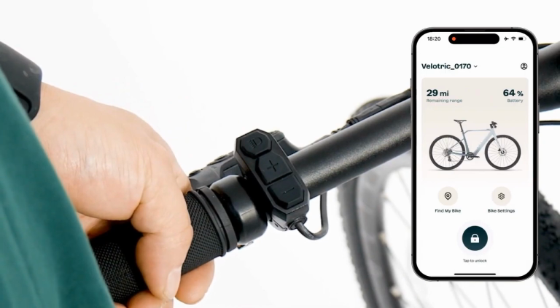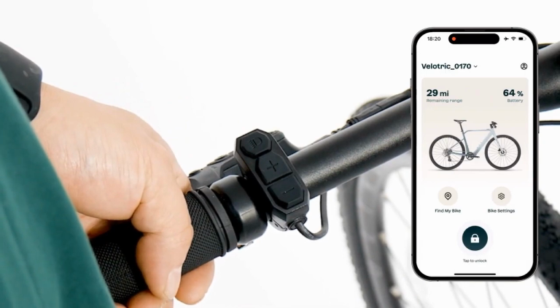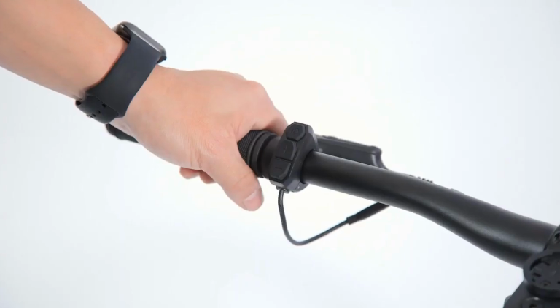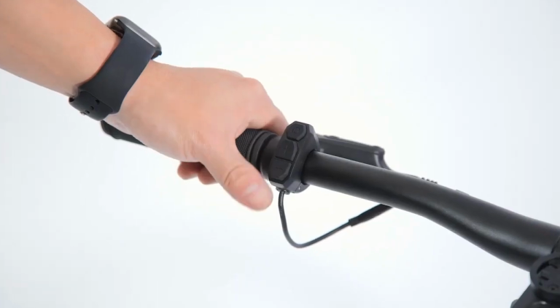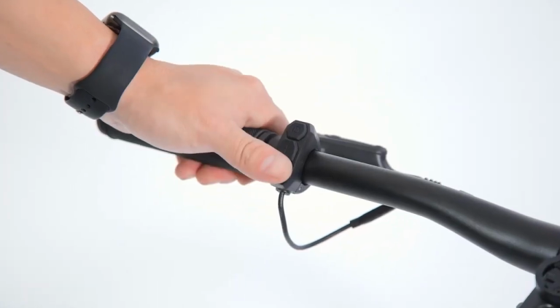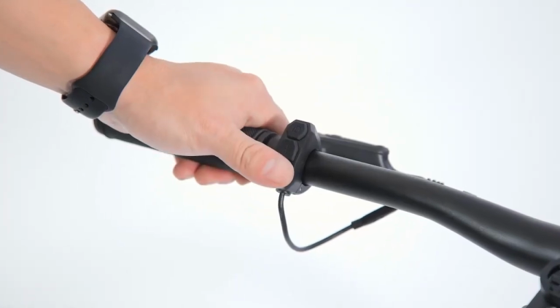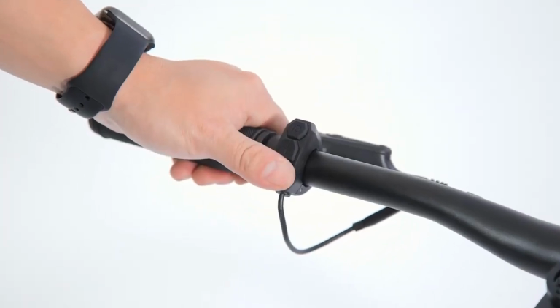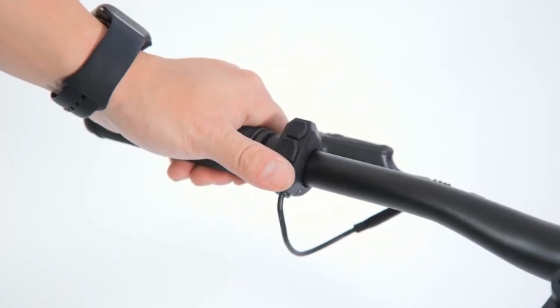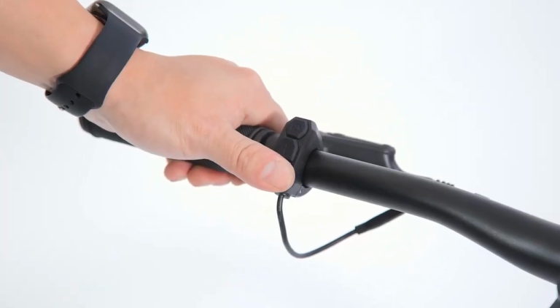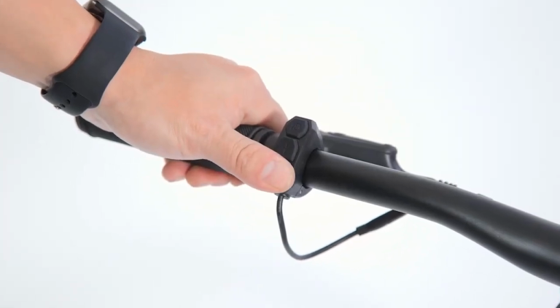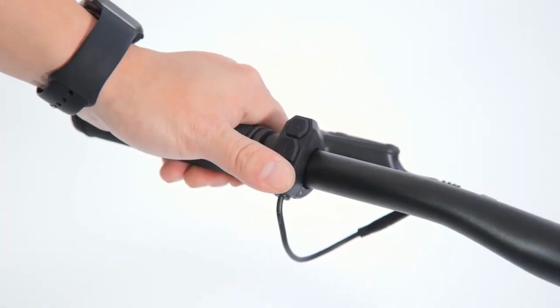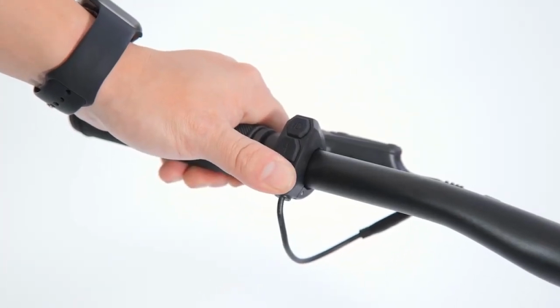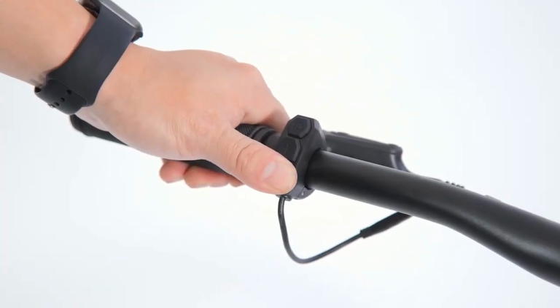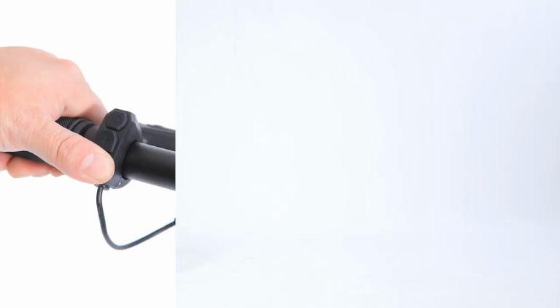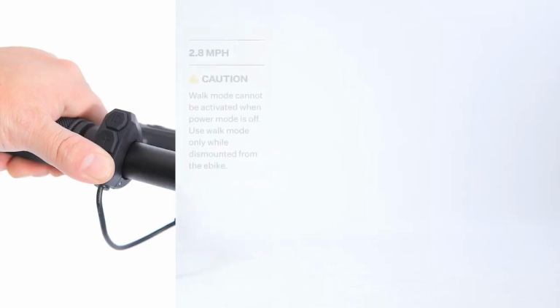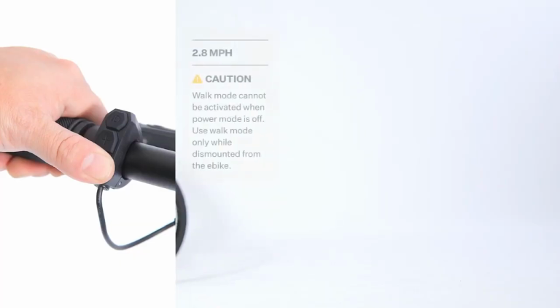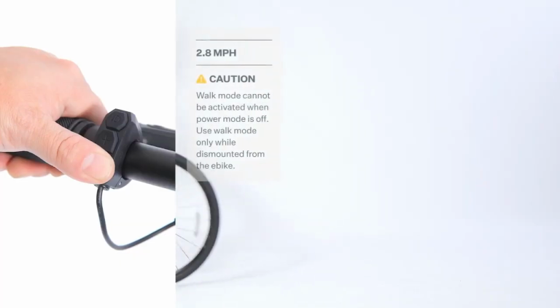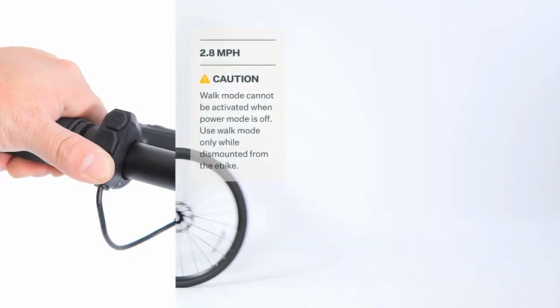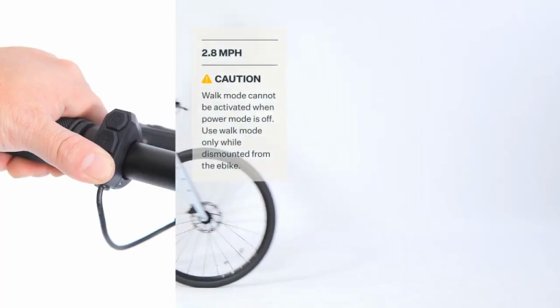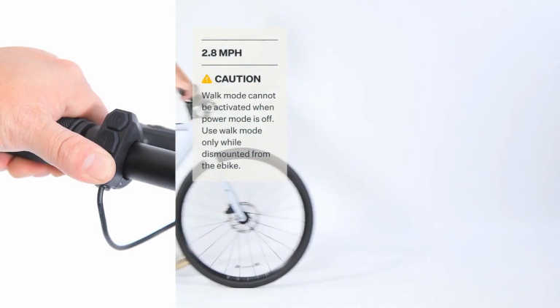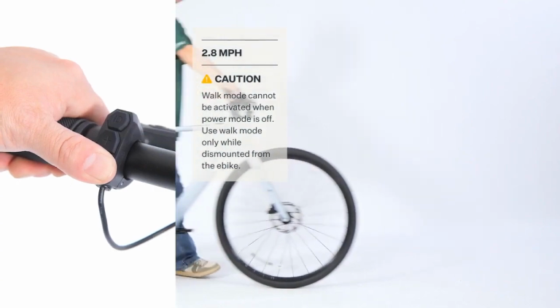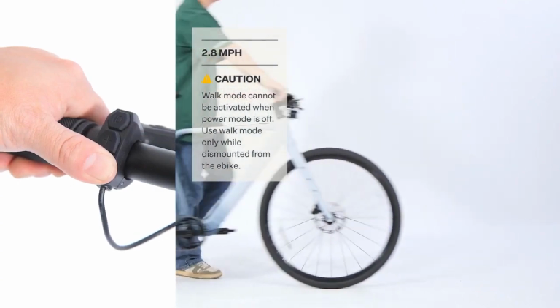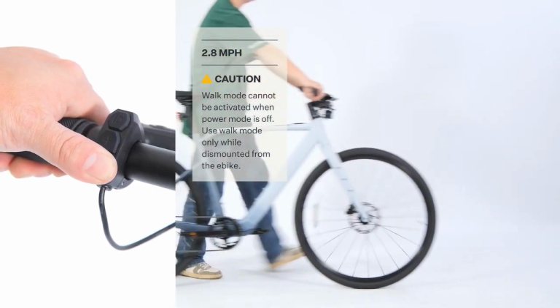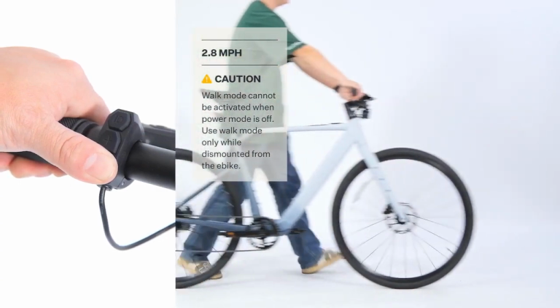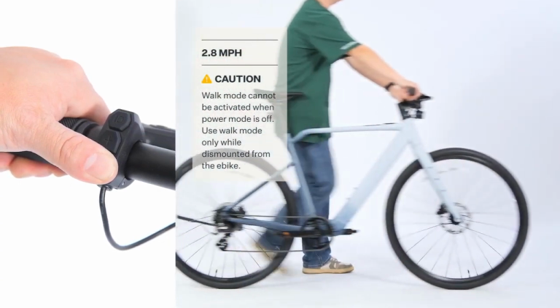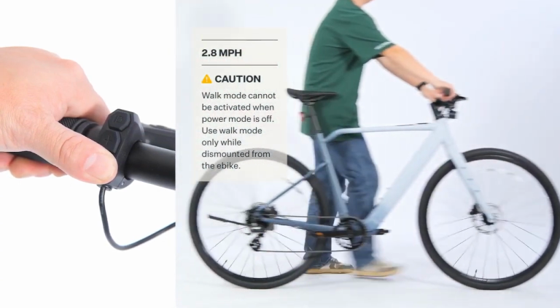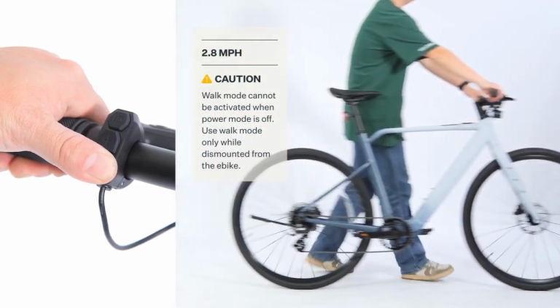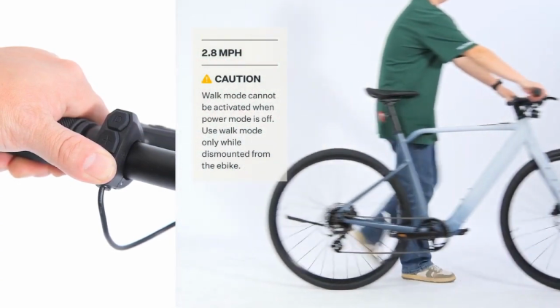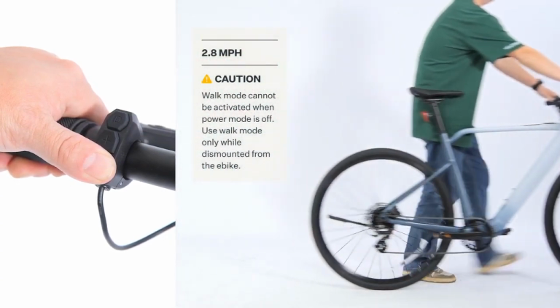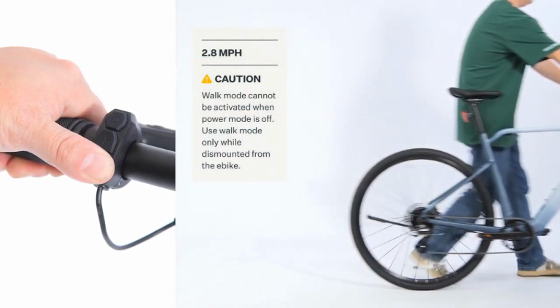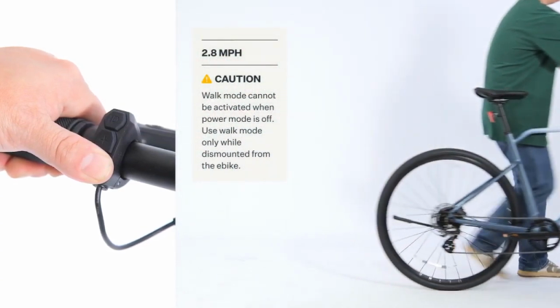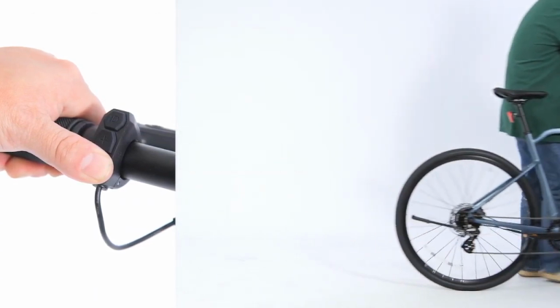To activate walk mode, press and hold the minus button. Walk mode will stay on while the minus button is being held.